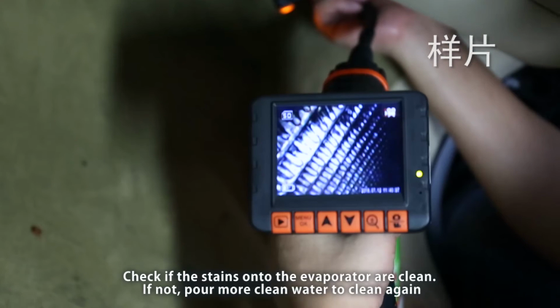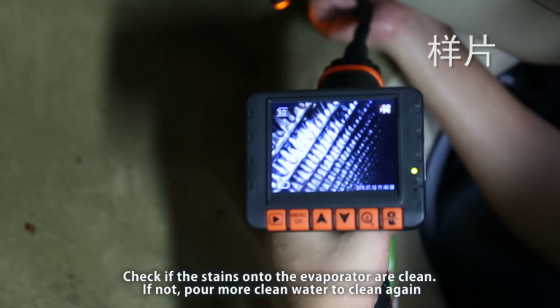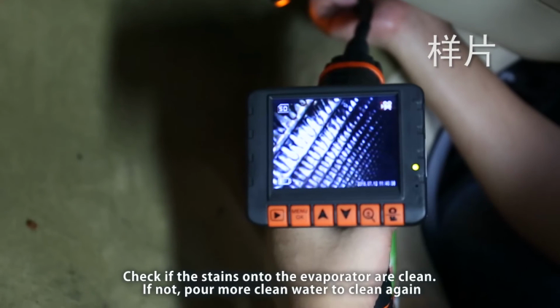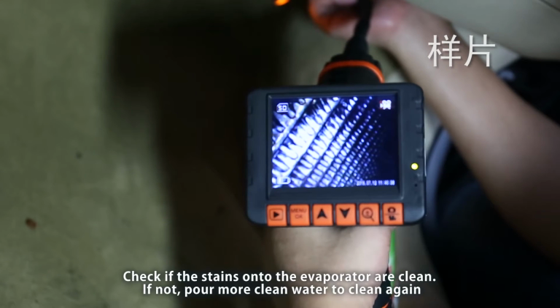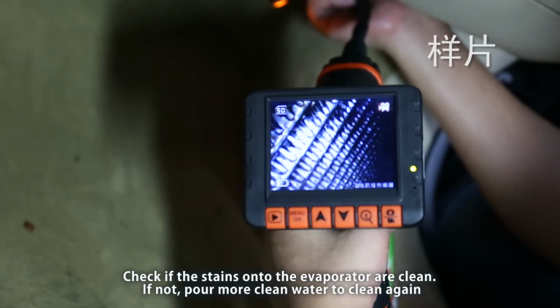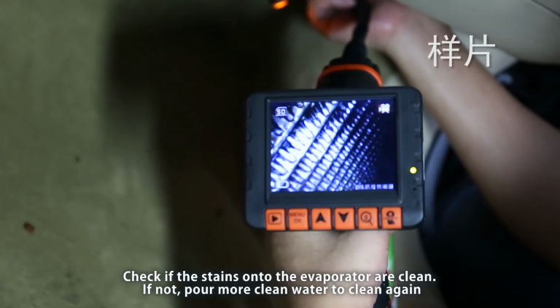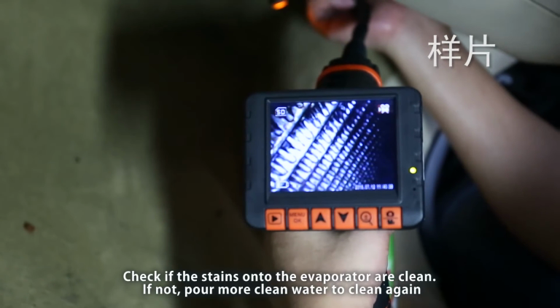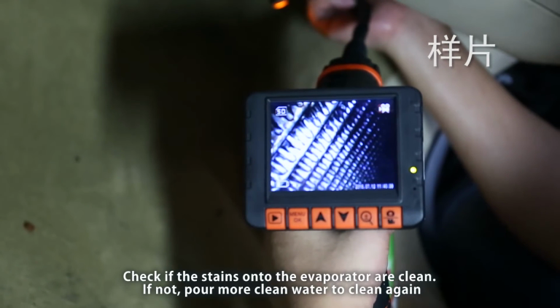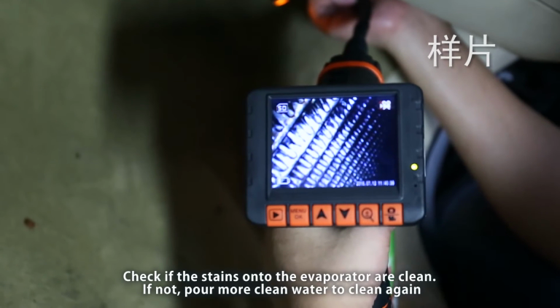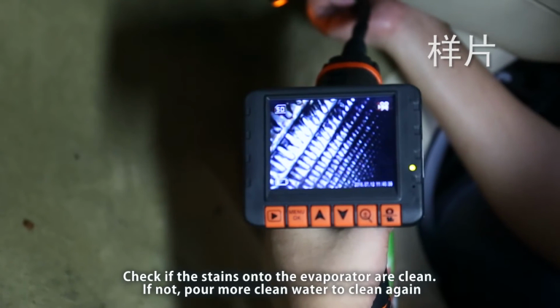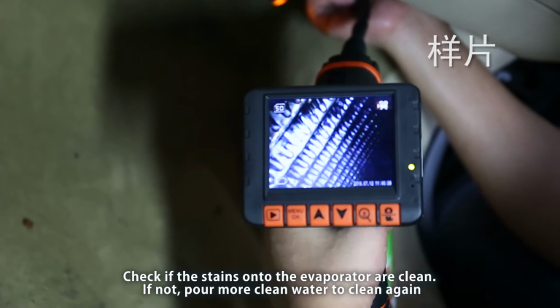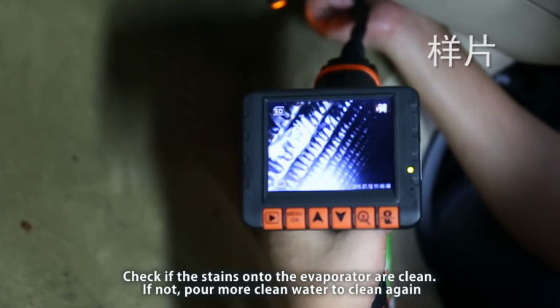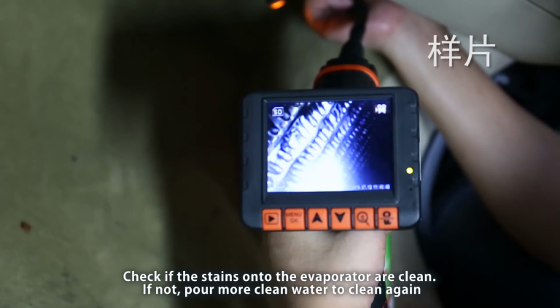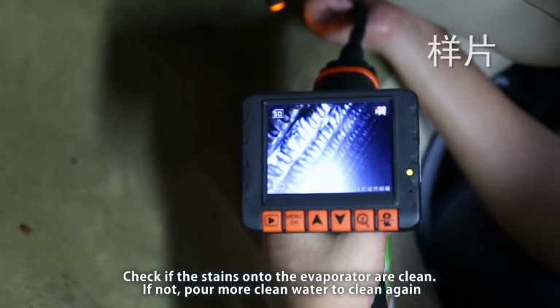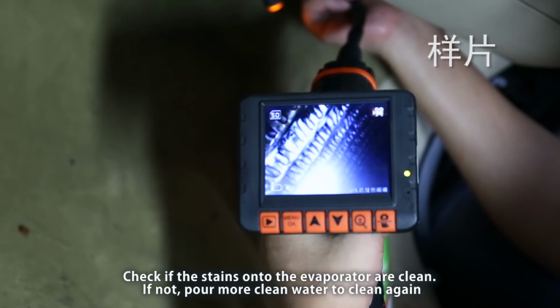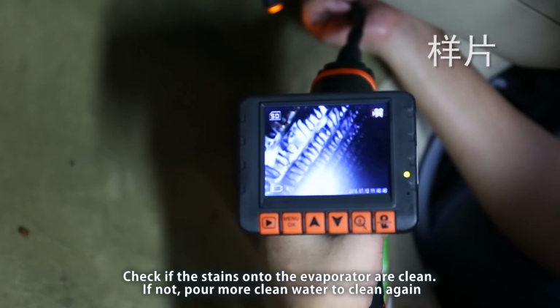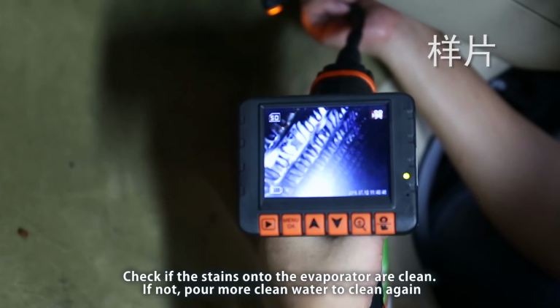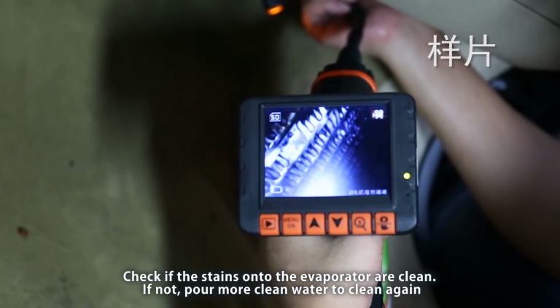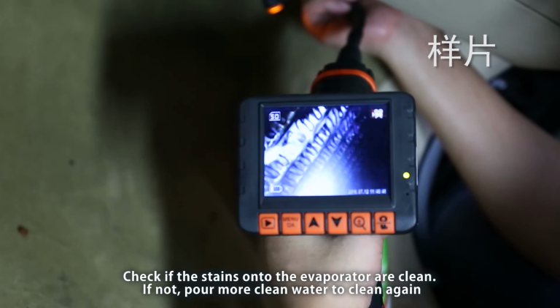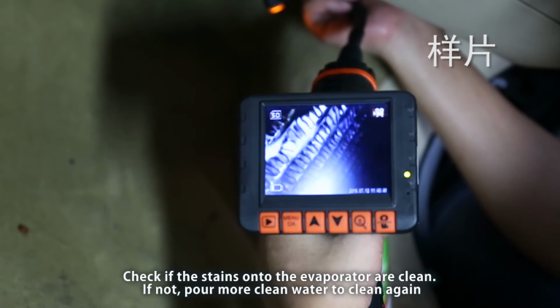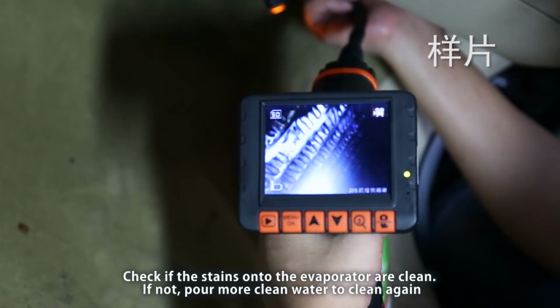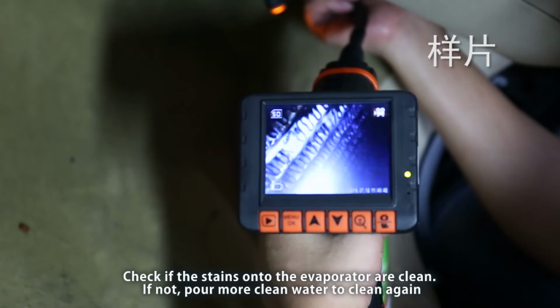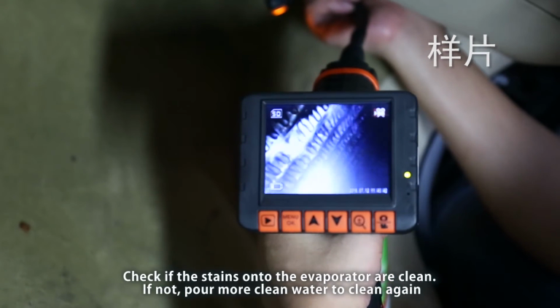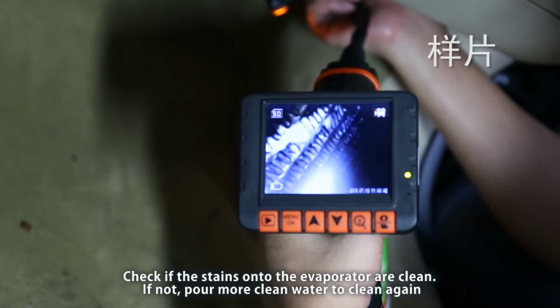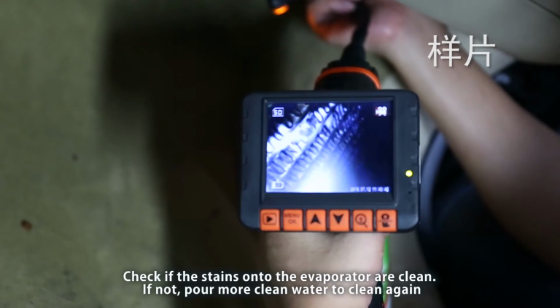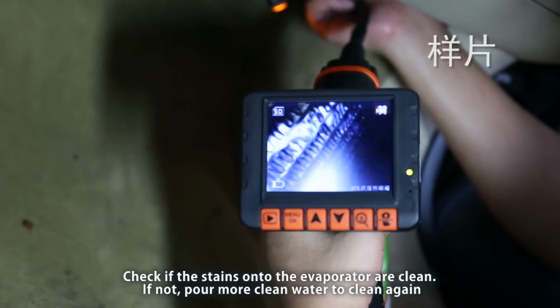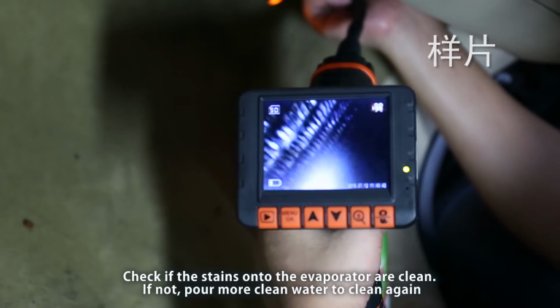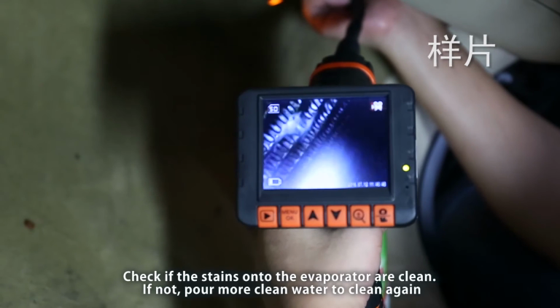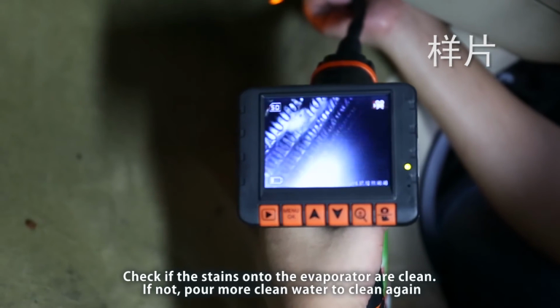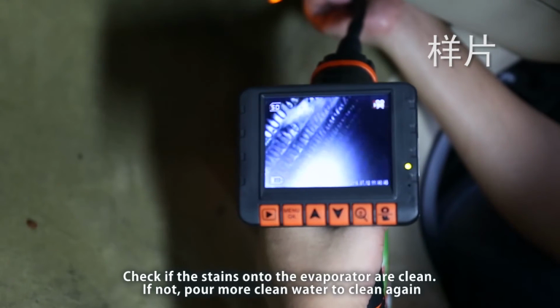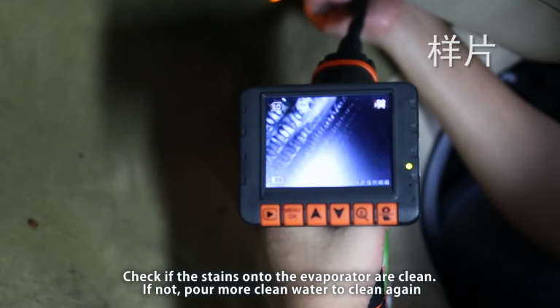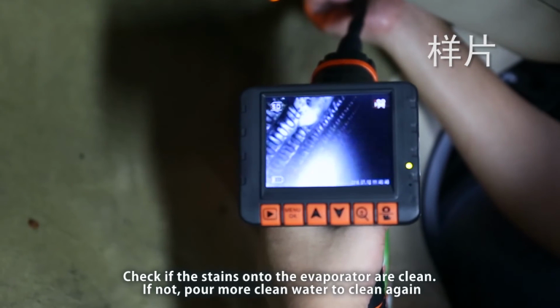Check if the stains on the evaporator are clean. If not, pour more clean water to clean again.